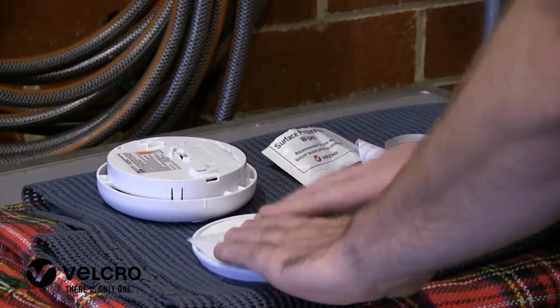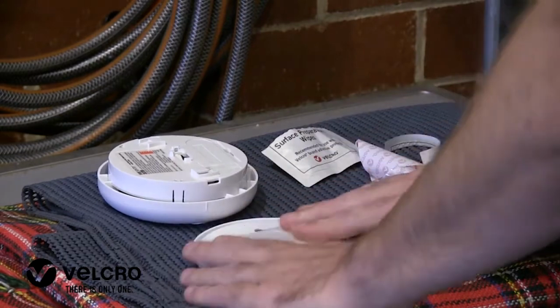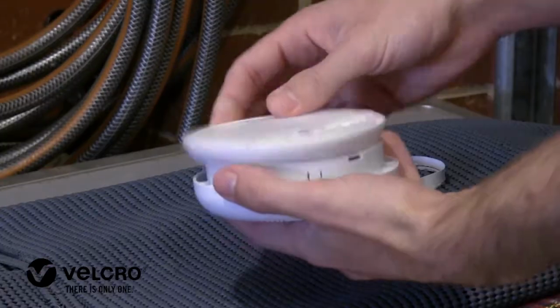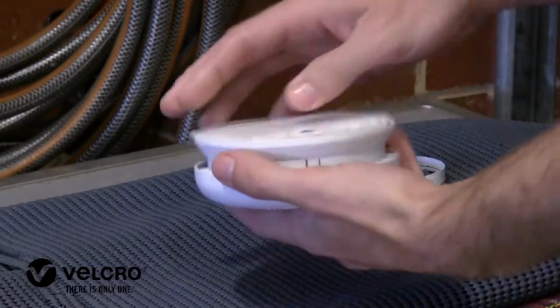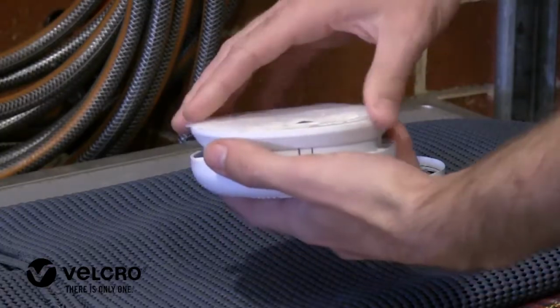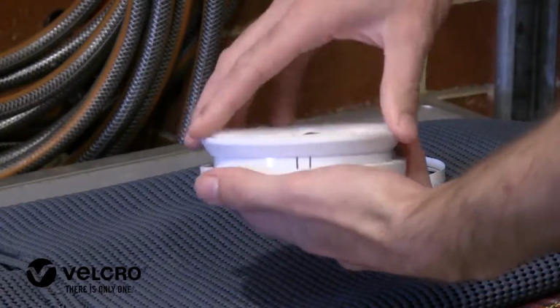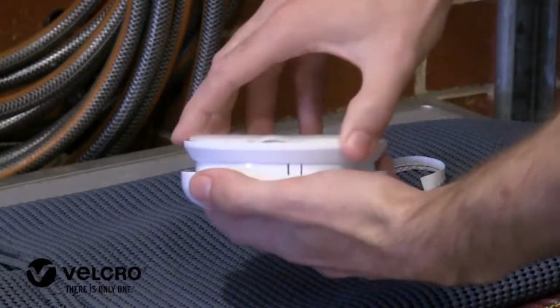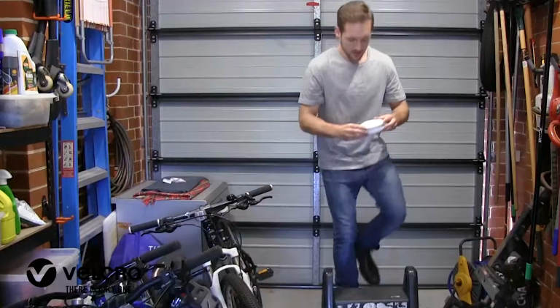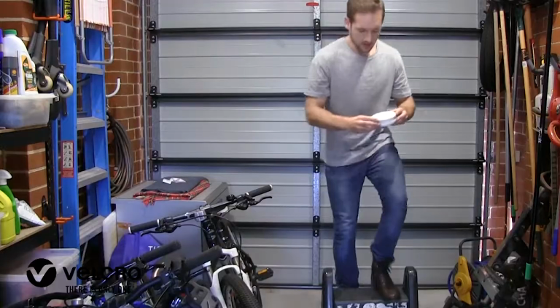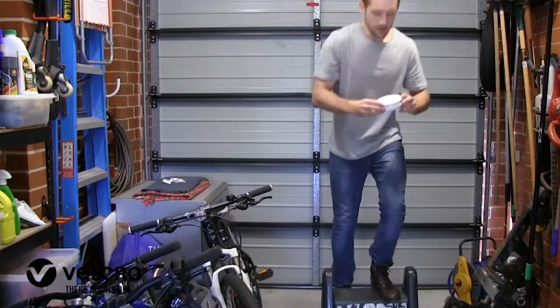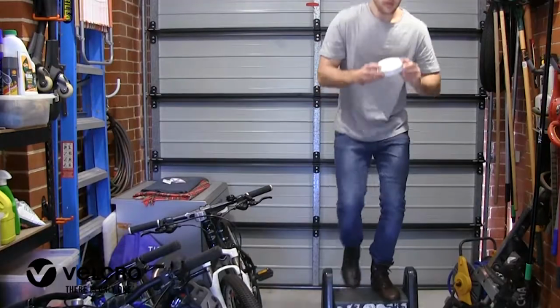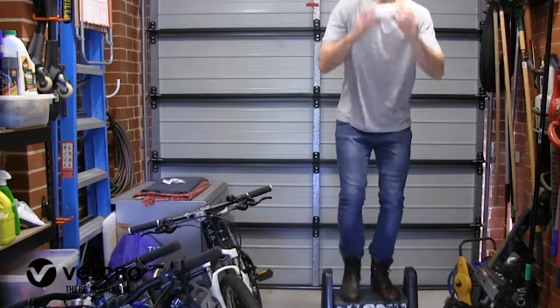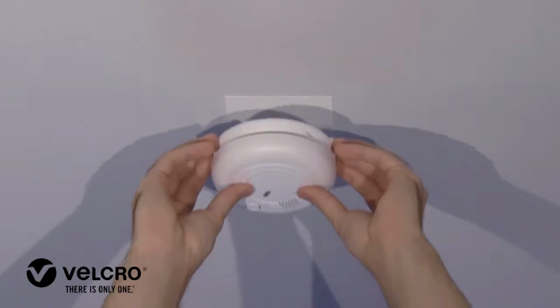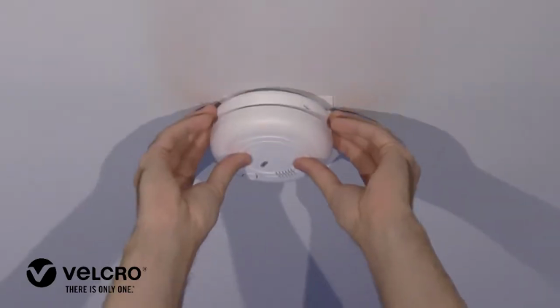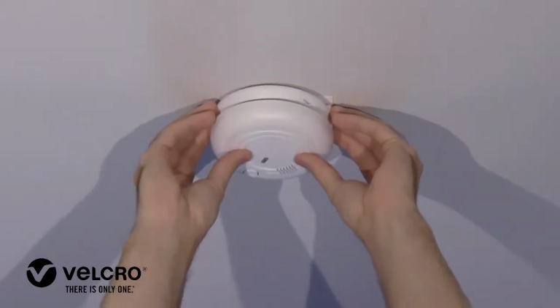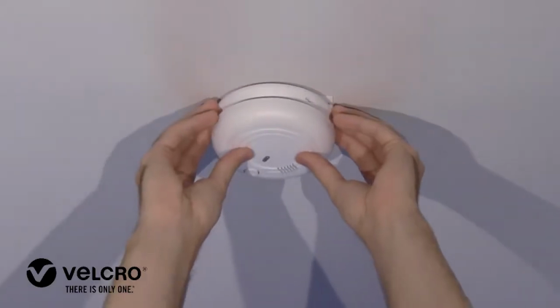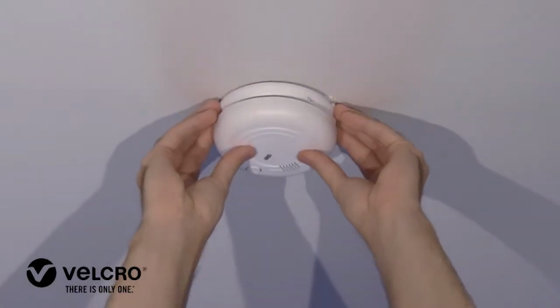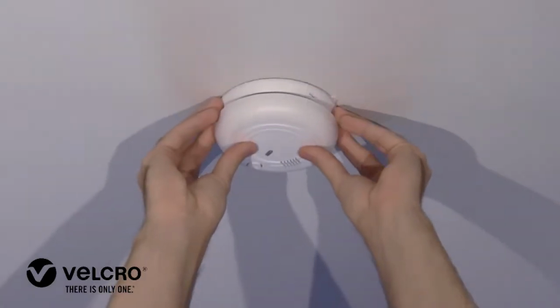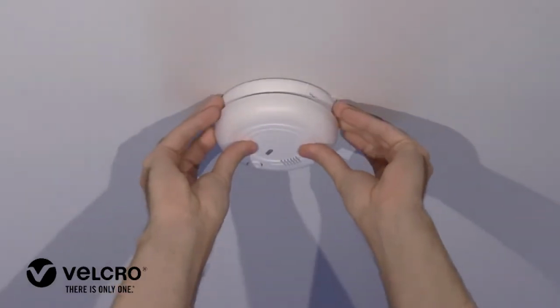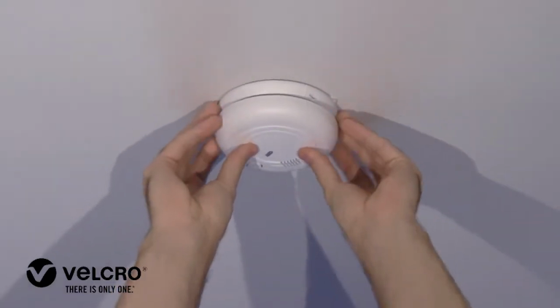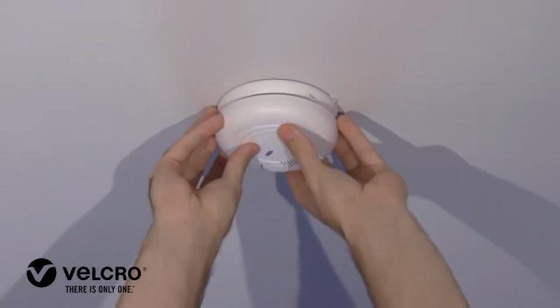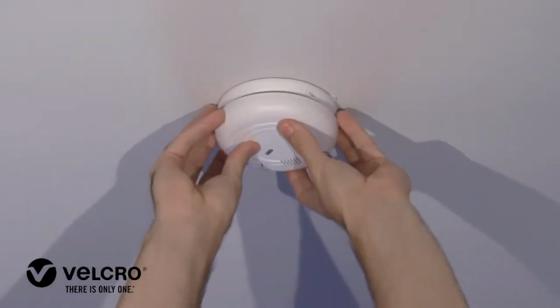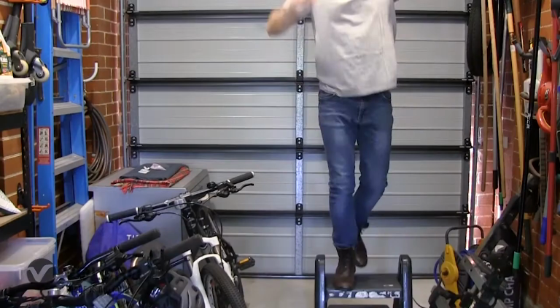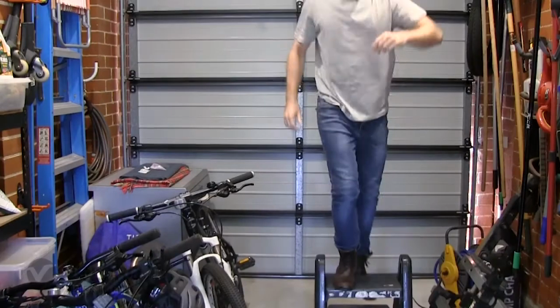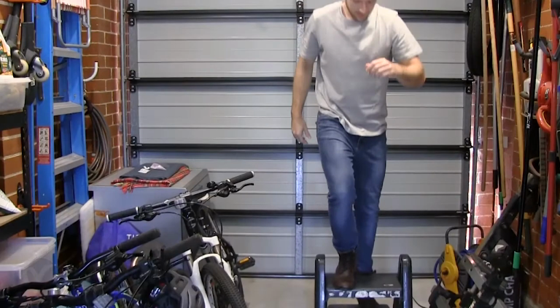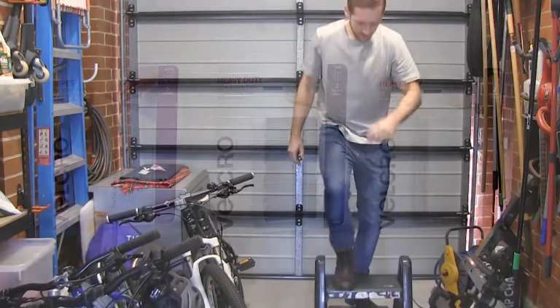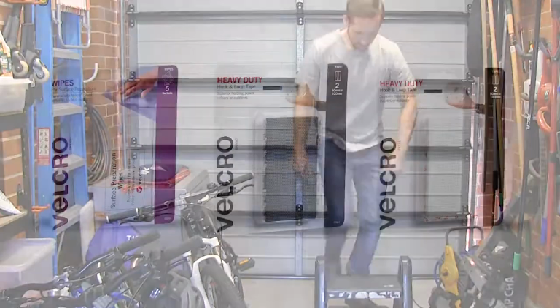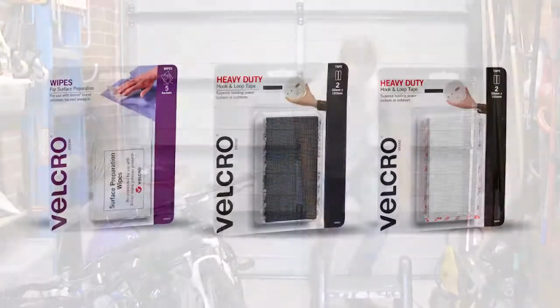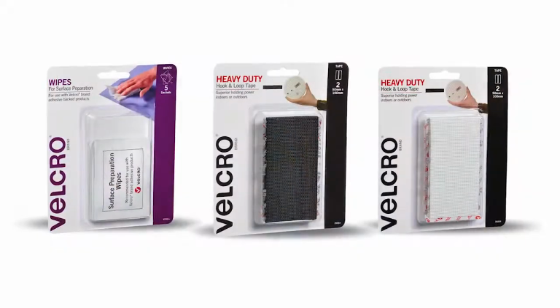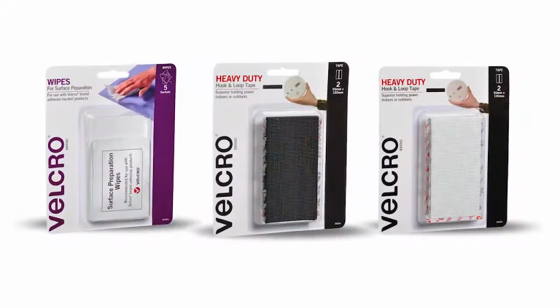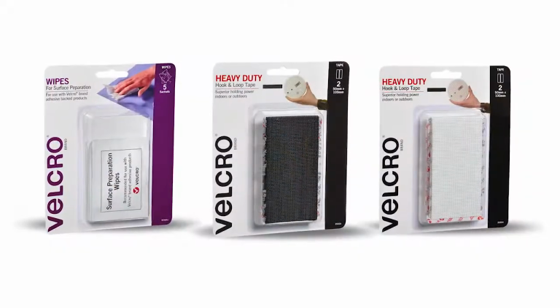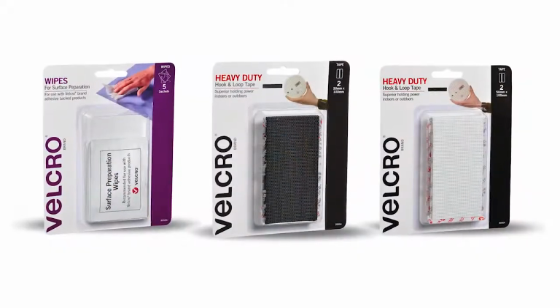Velcro brand wipes come in sets of five sachets and heavy-duty tape in two sets of 50 by 100 millimeters.